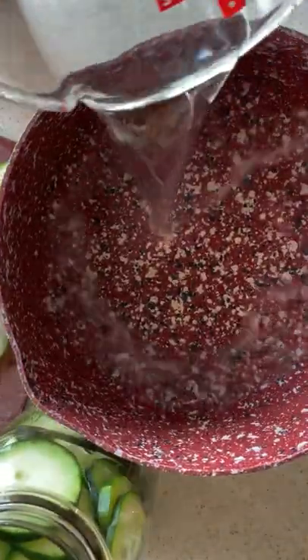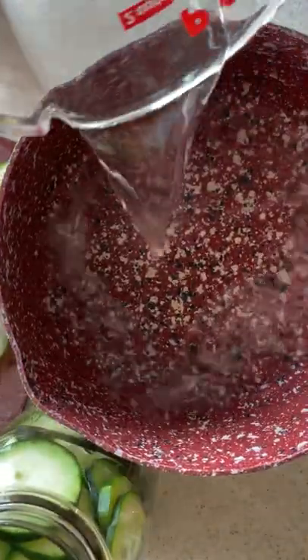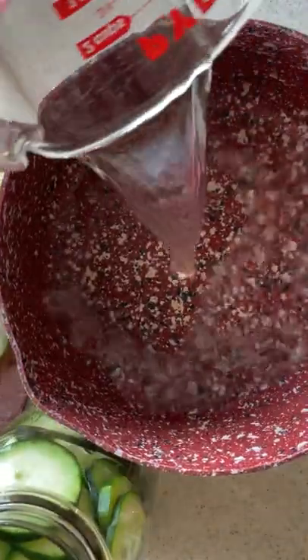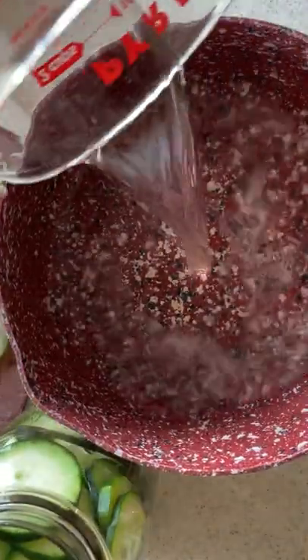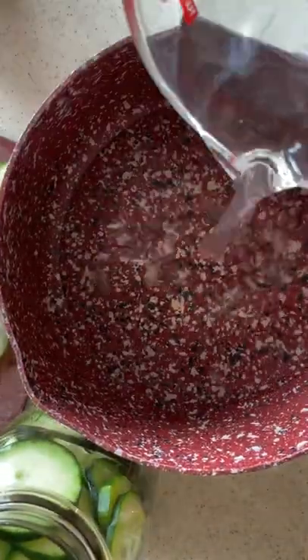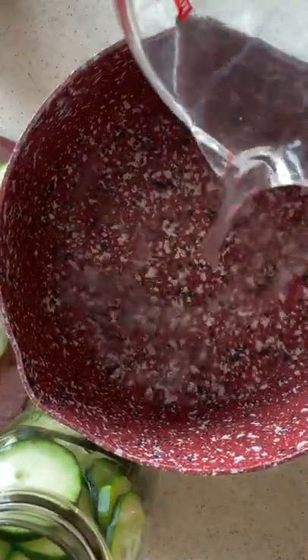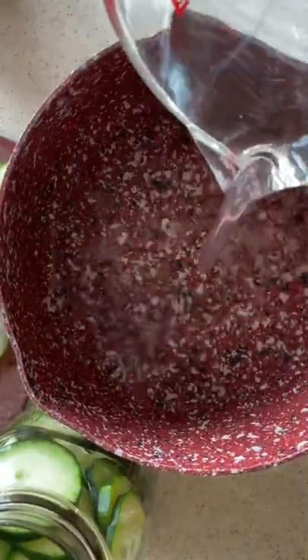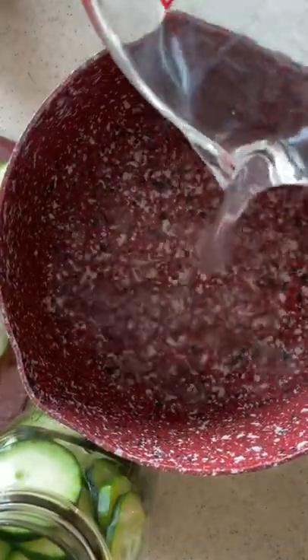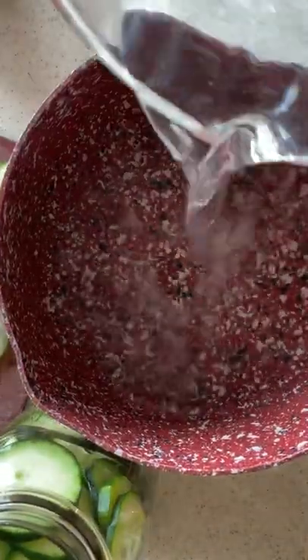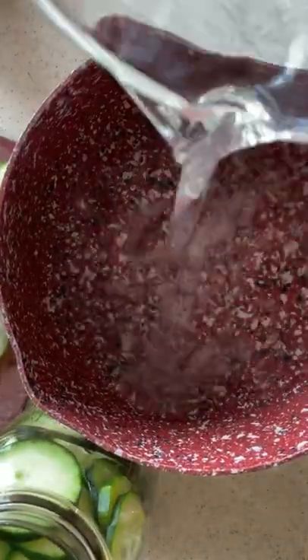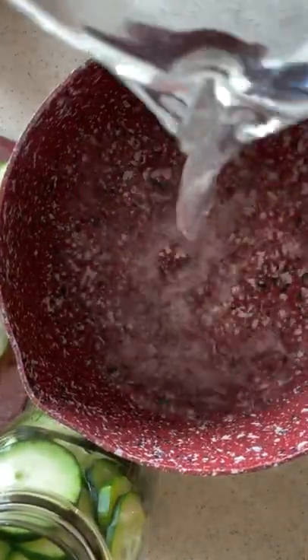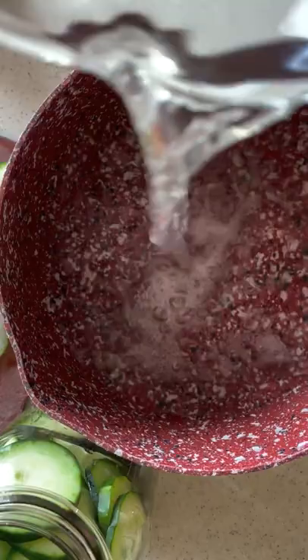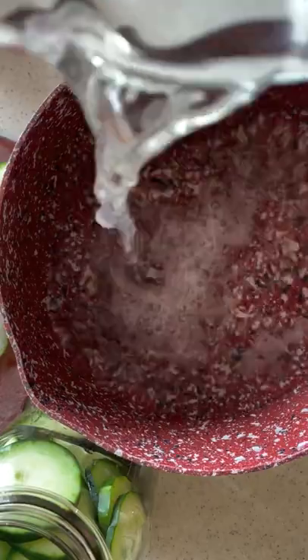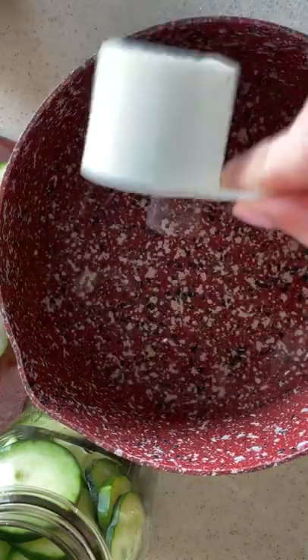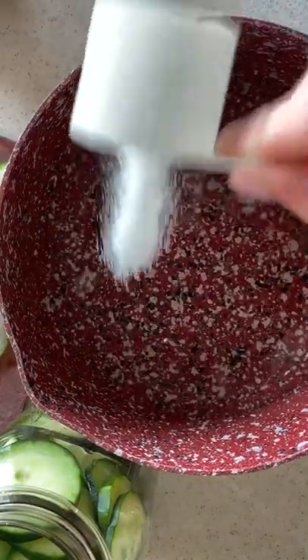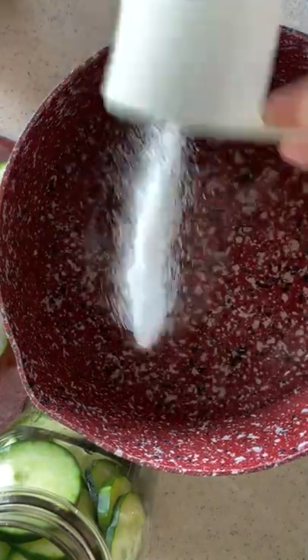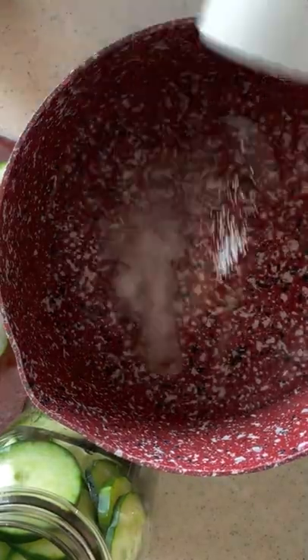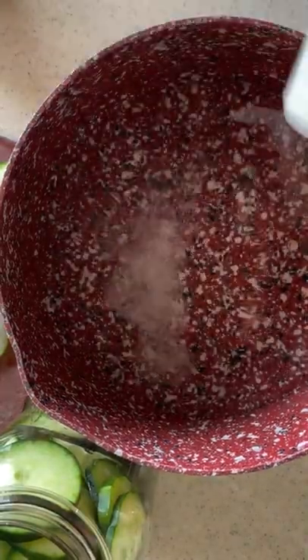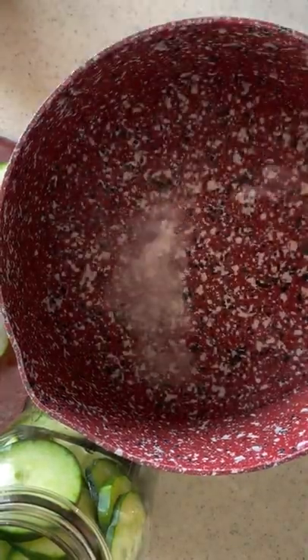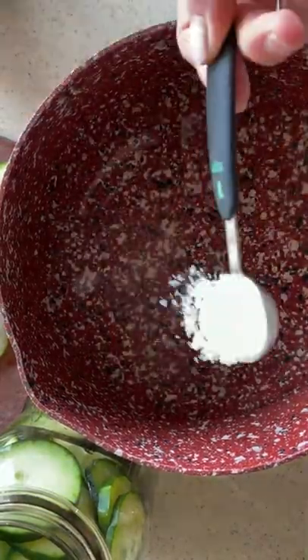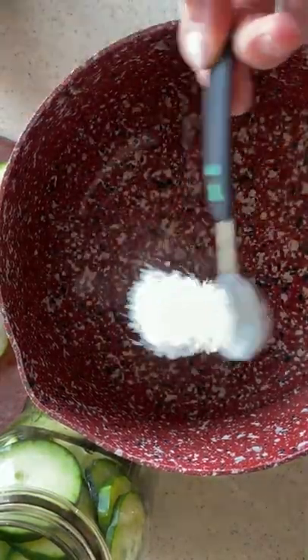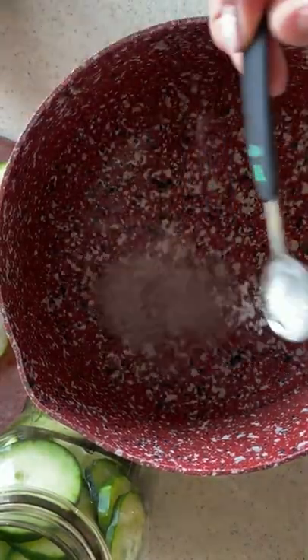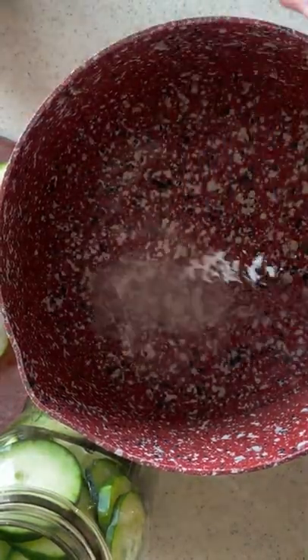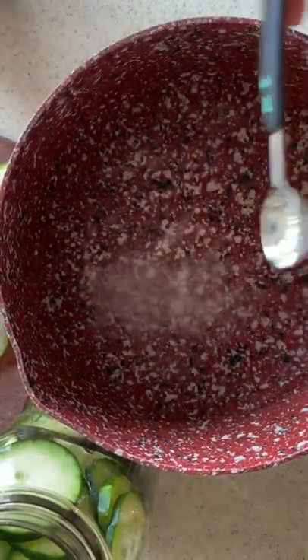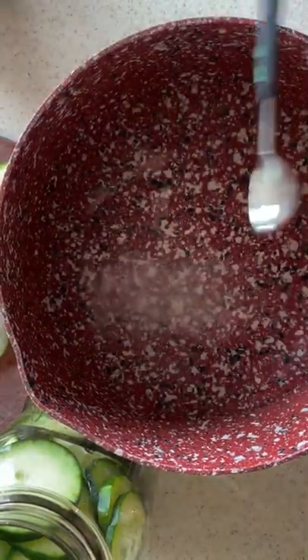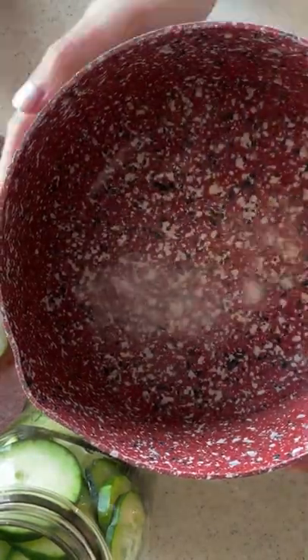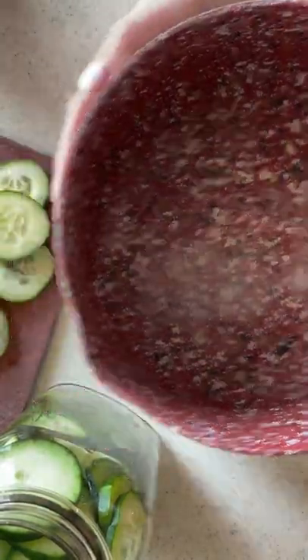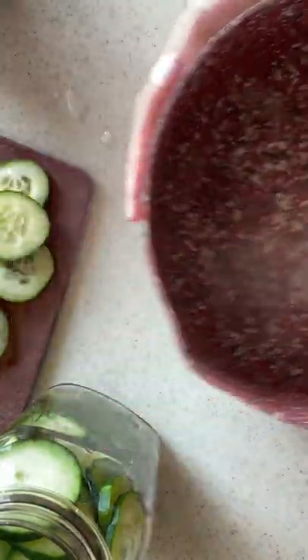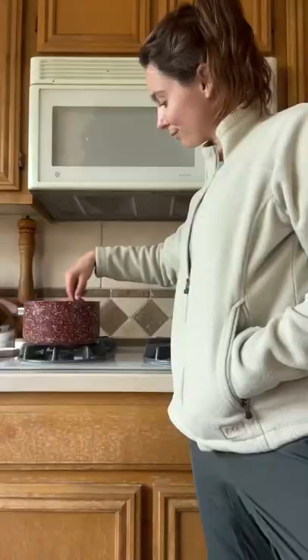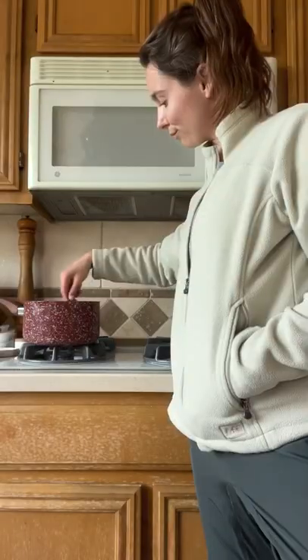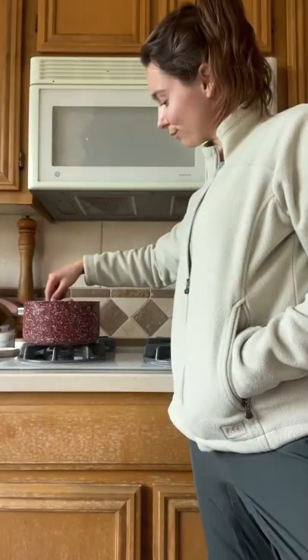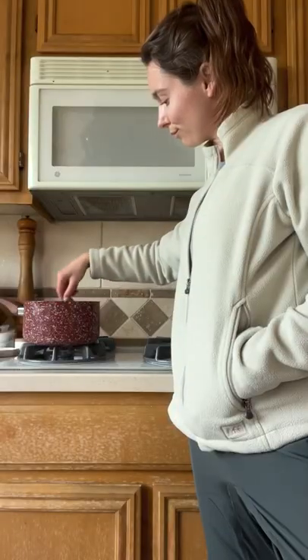For the pickling liquid, combine one cup of water, one cup of white vinegar, one teaspoon of sugar, and two teaspoons of kosher salt.